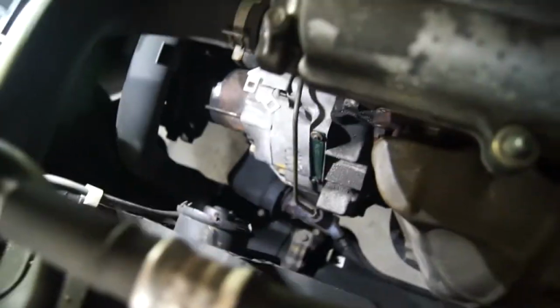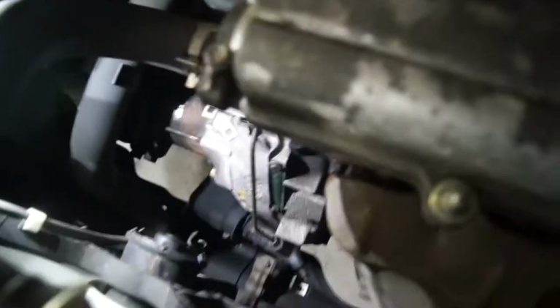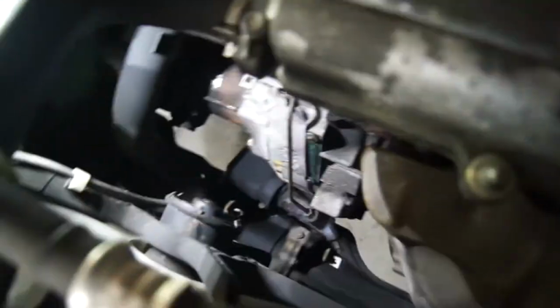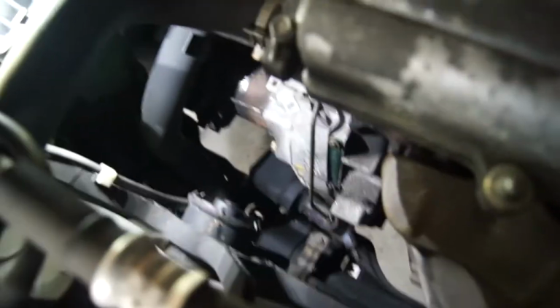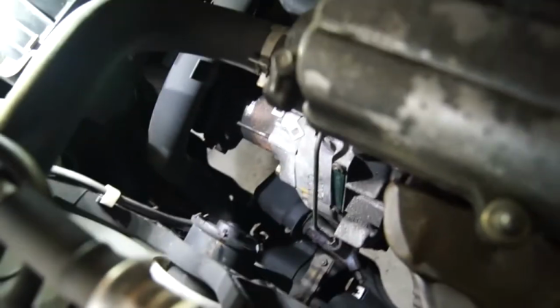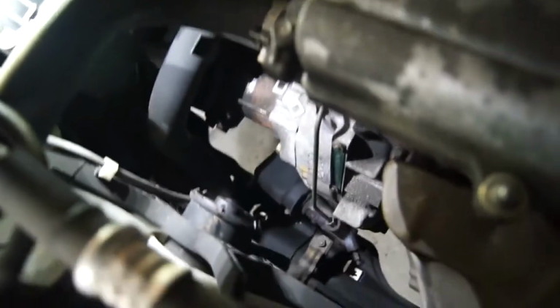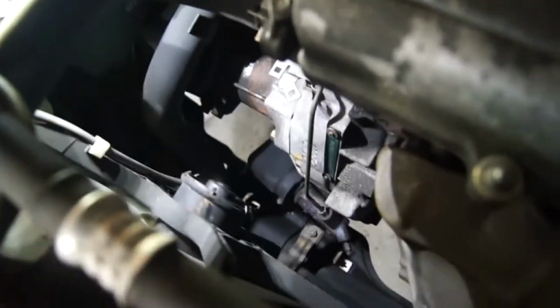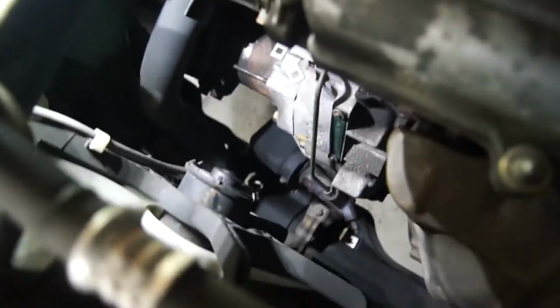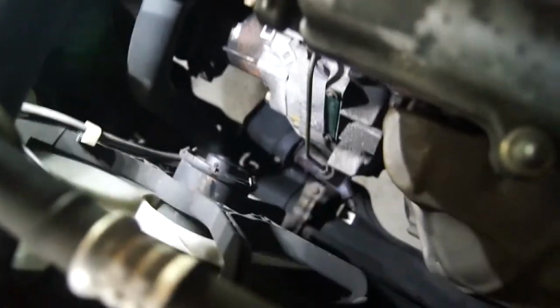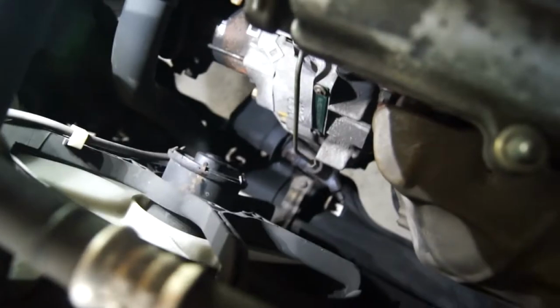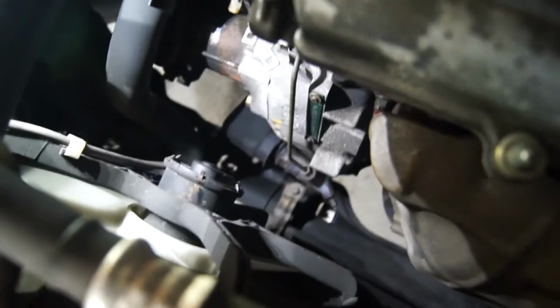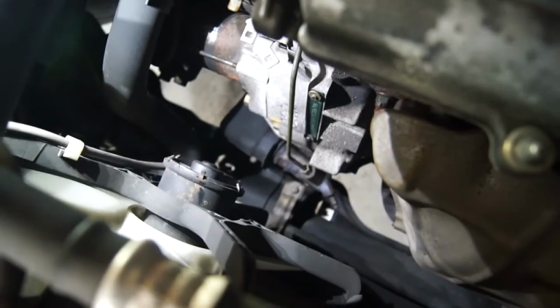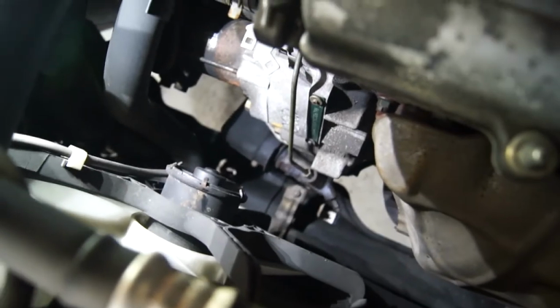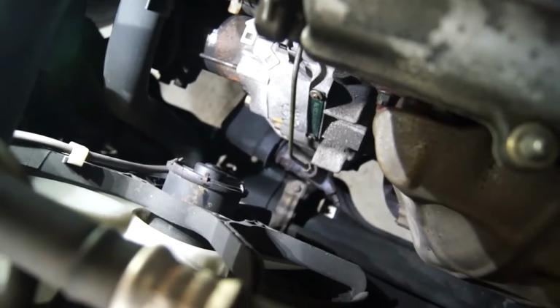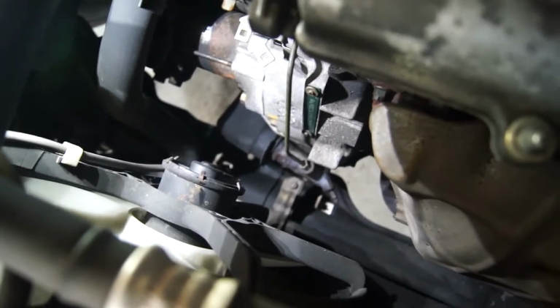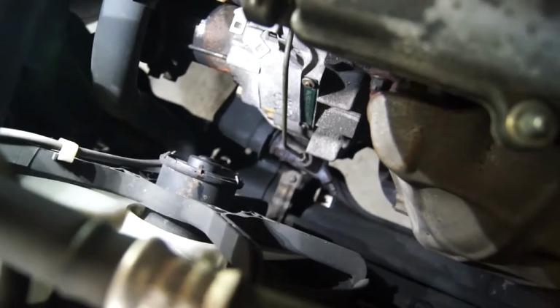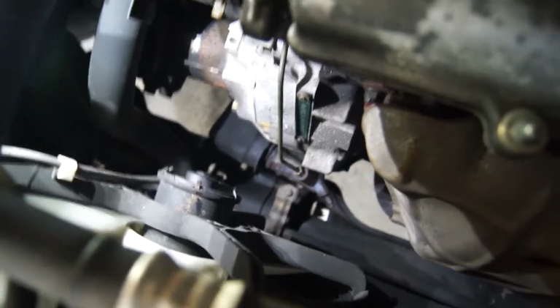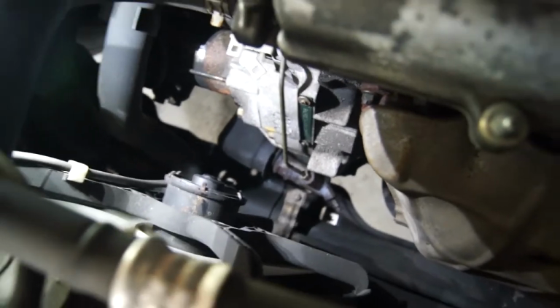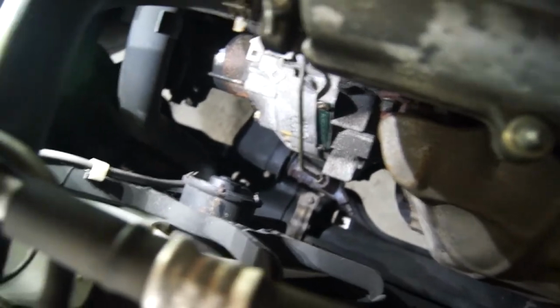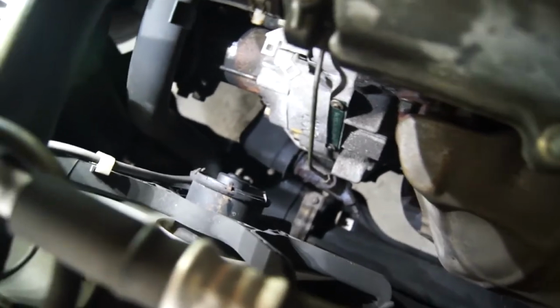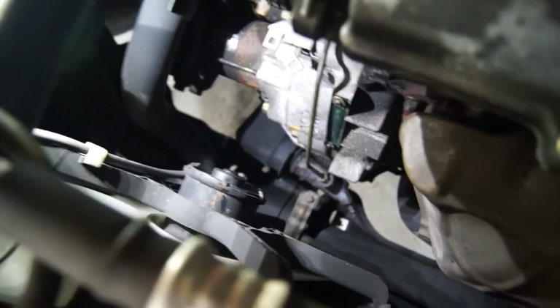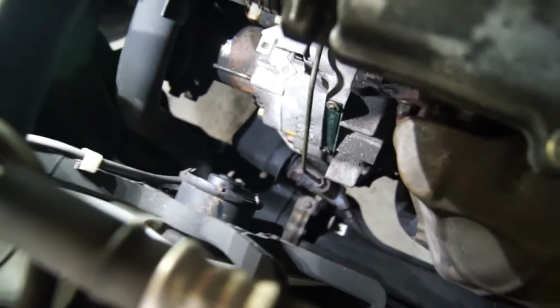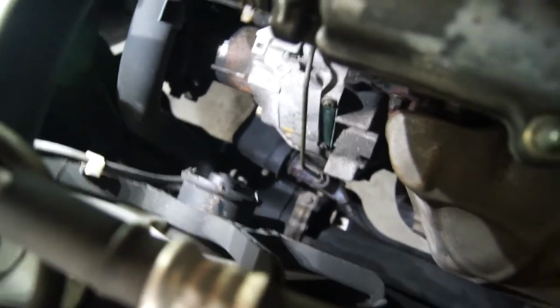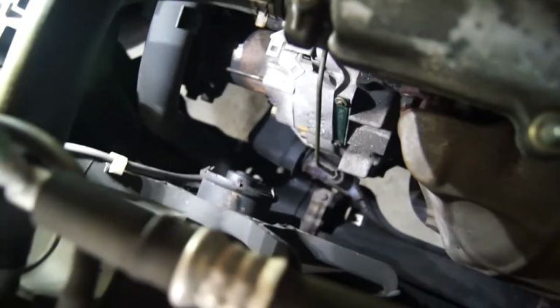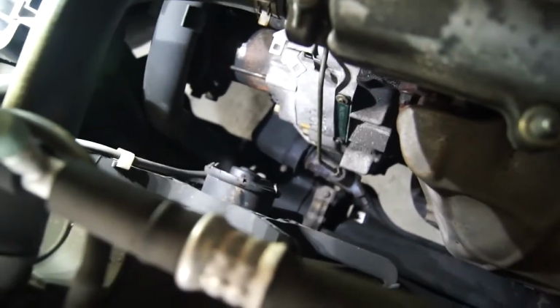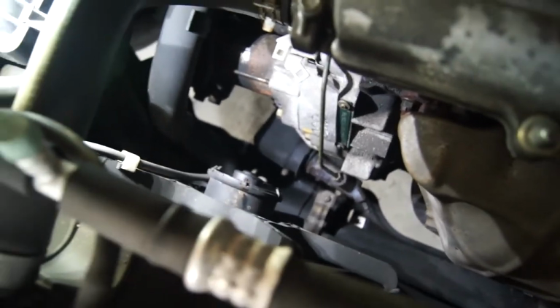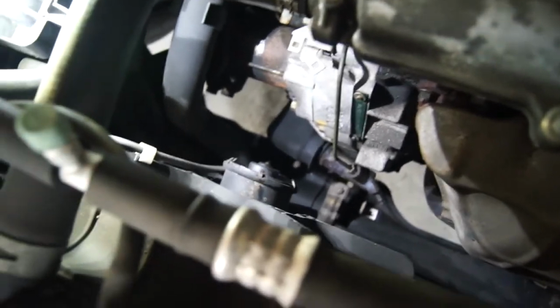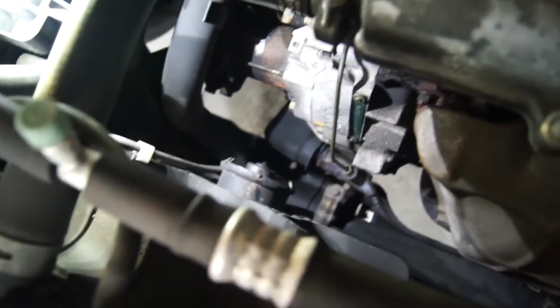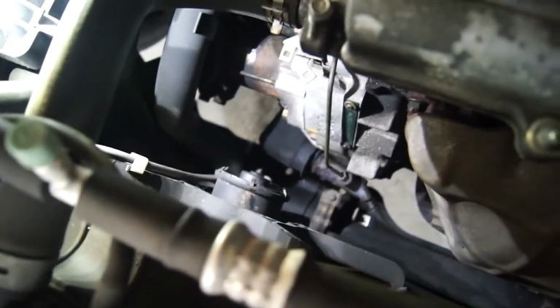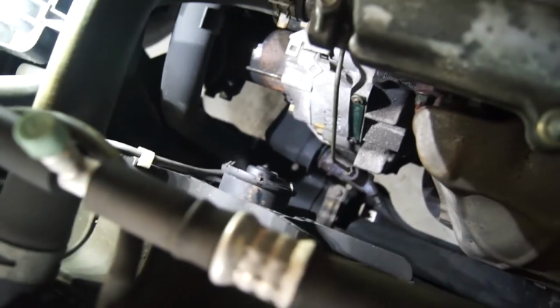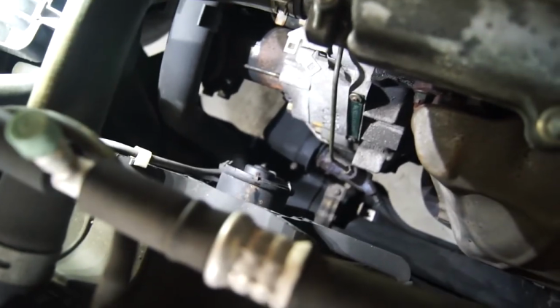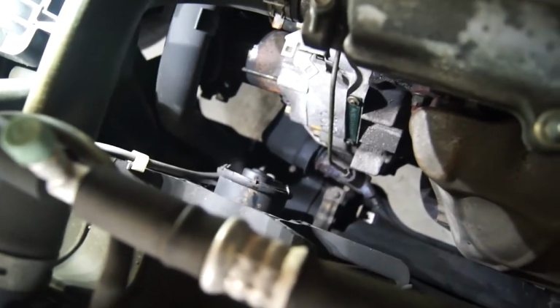I put it up on the lift, but there's a cross member and right underneath you can't even get to anything on it, so it's easier to do from above.